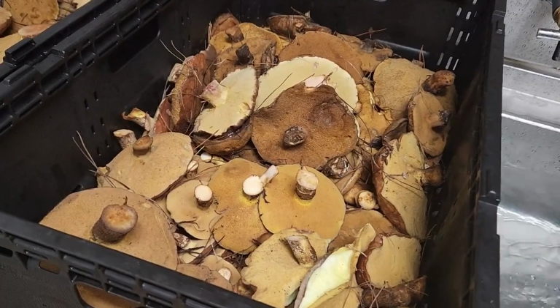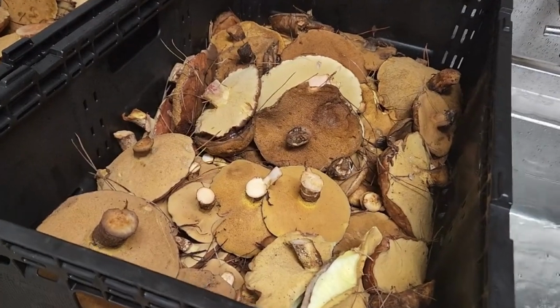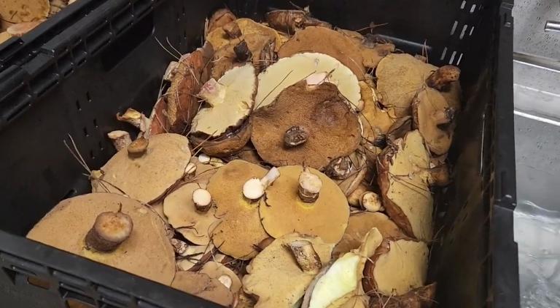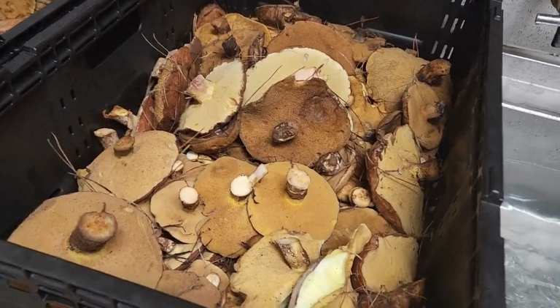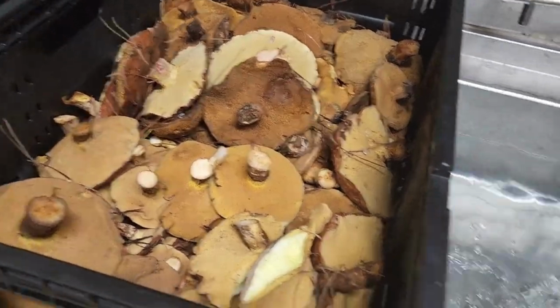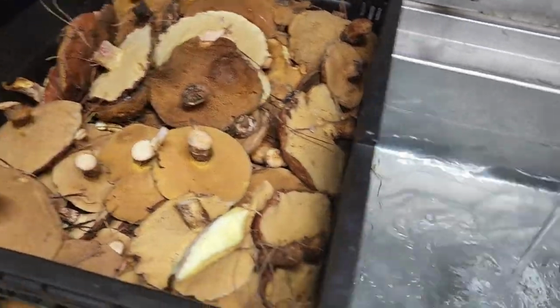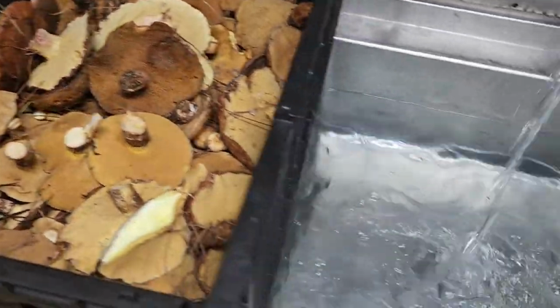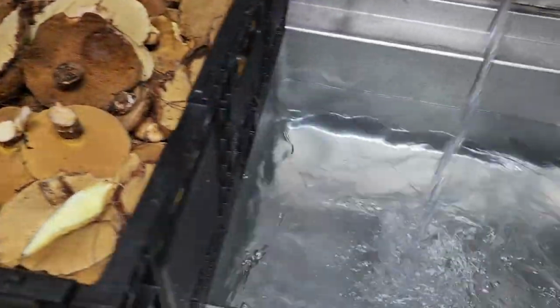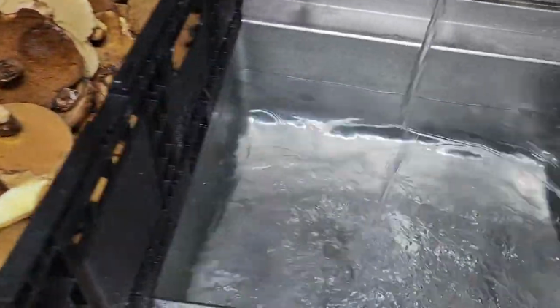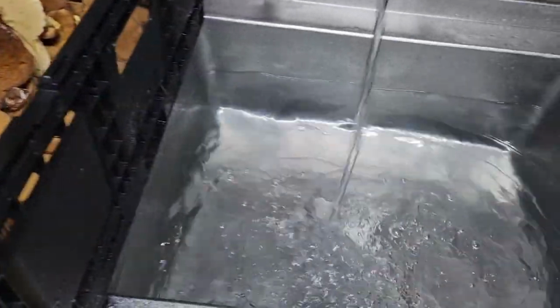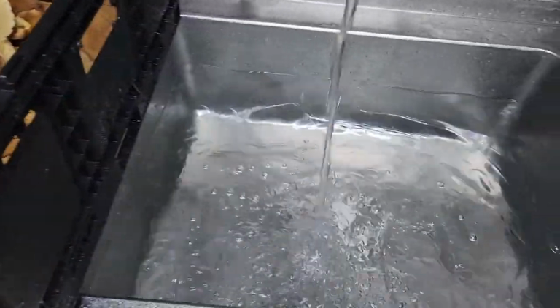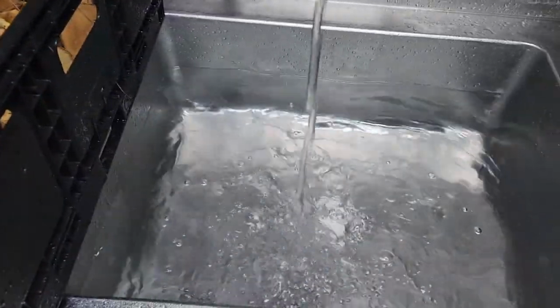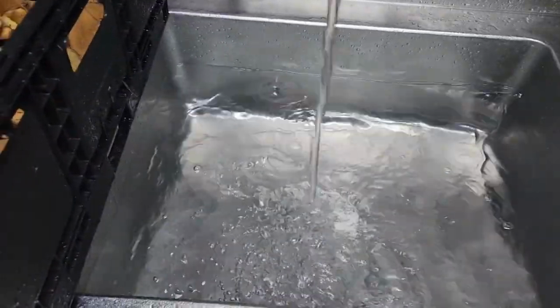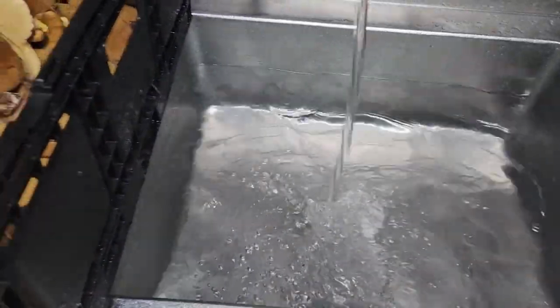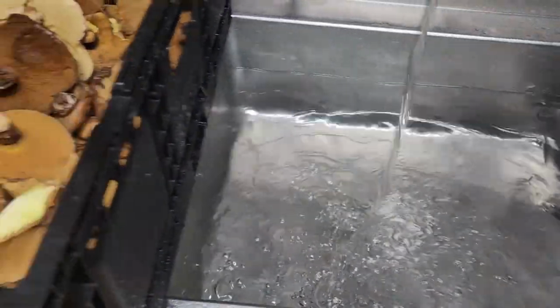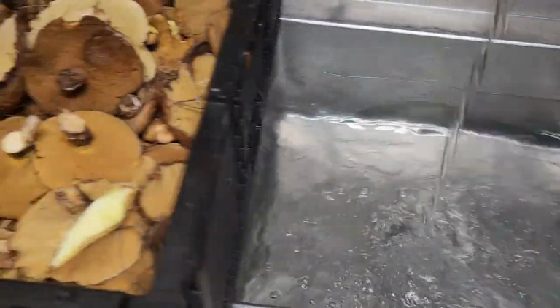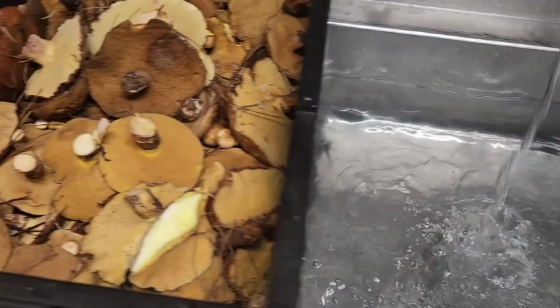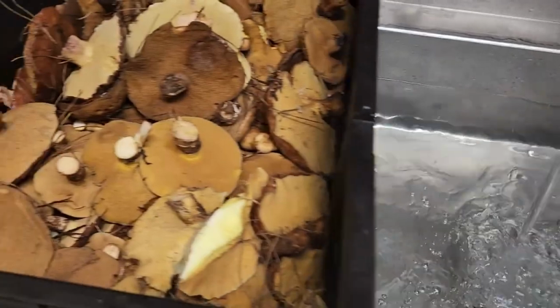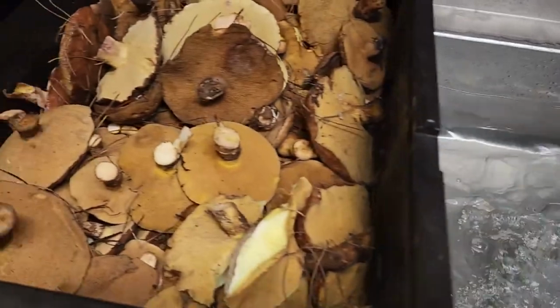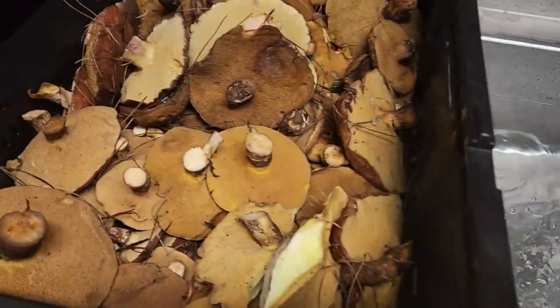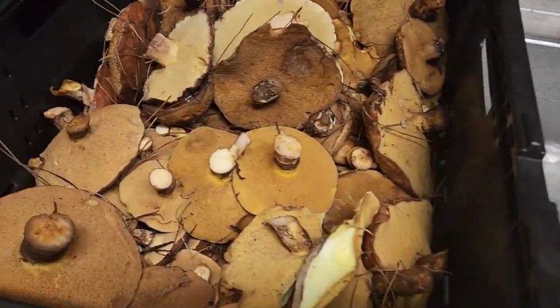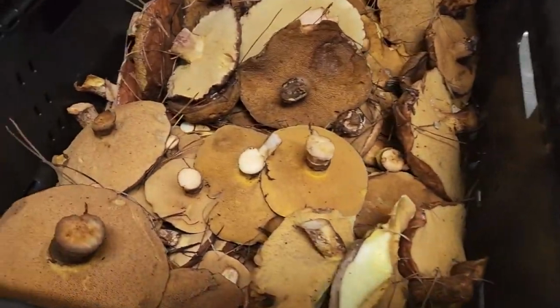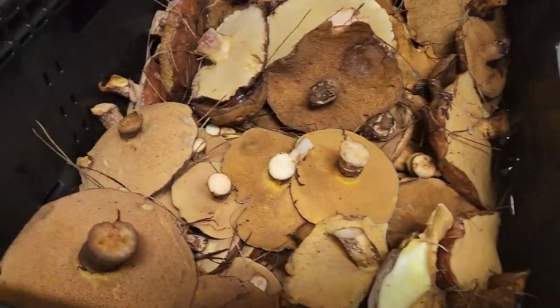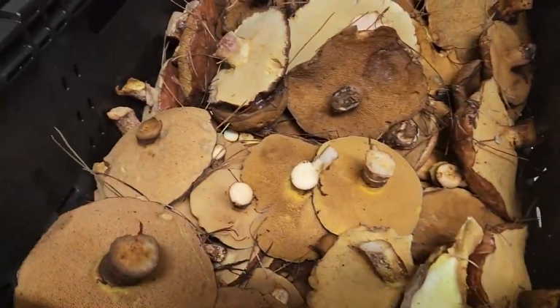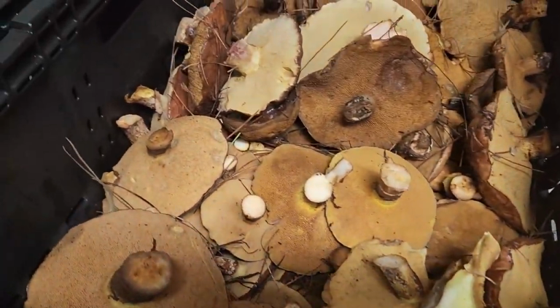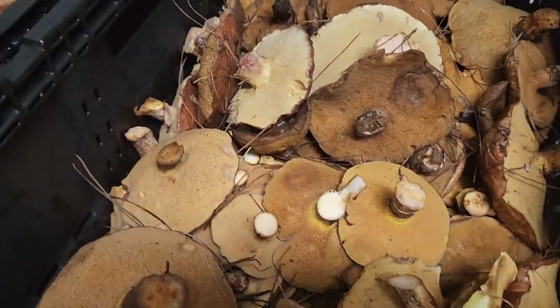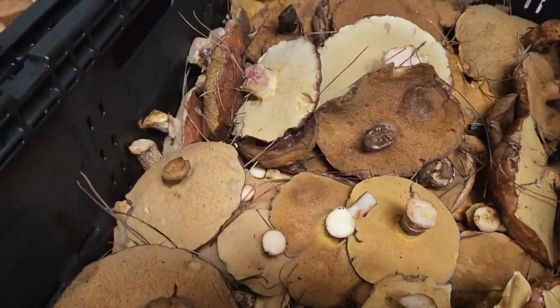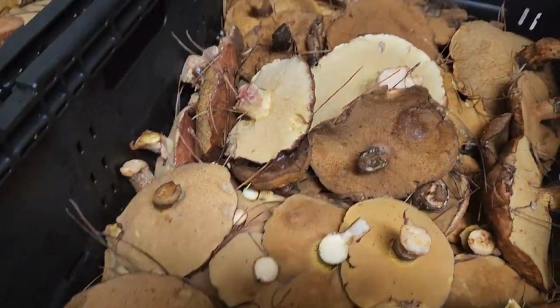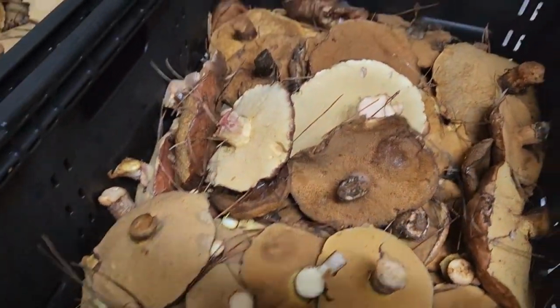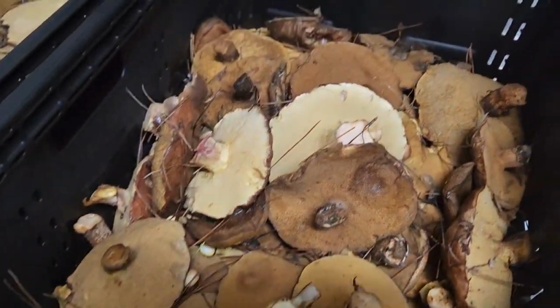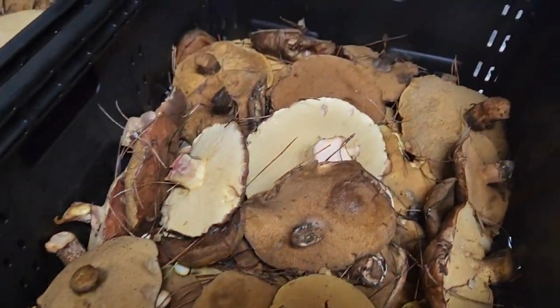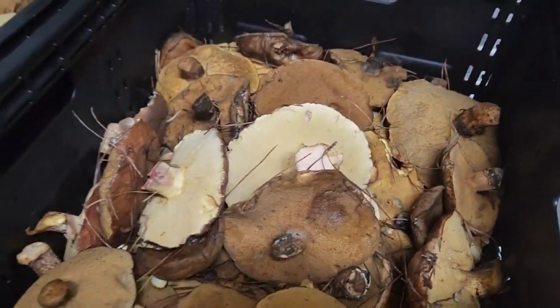Okay, they're getting ready to be washed. Here's the yield.